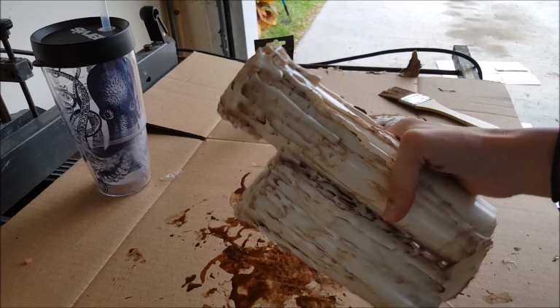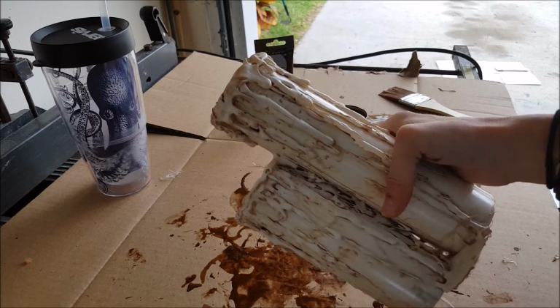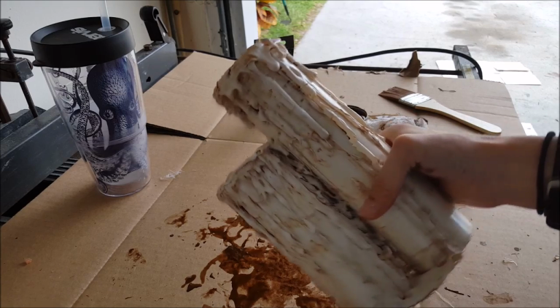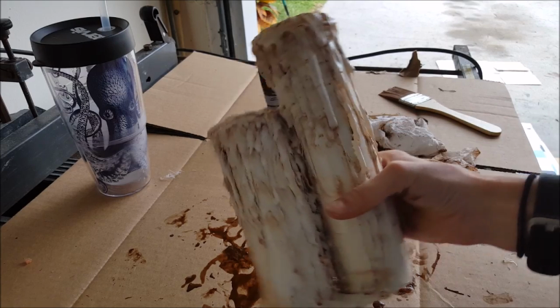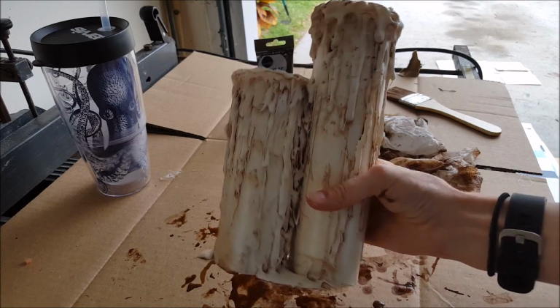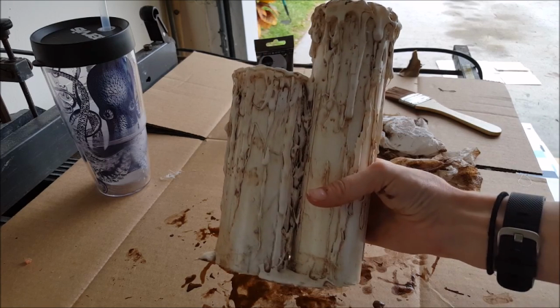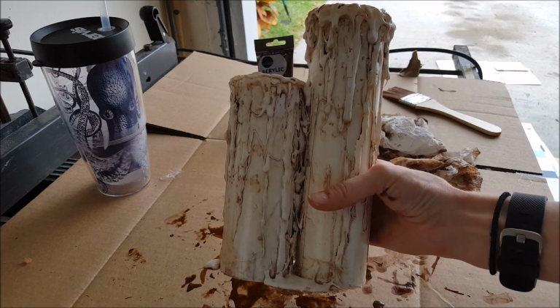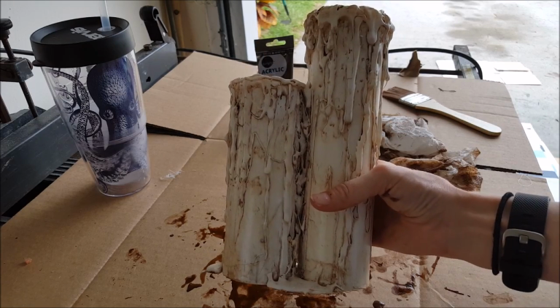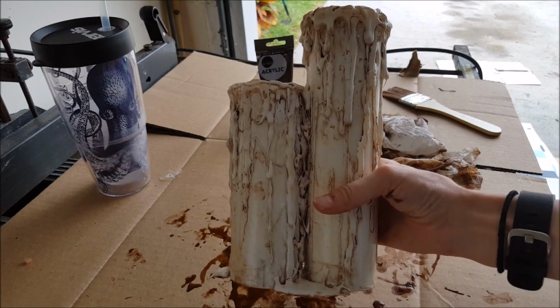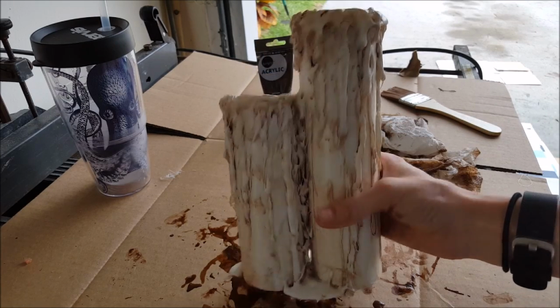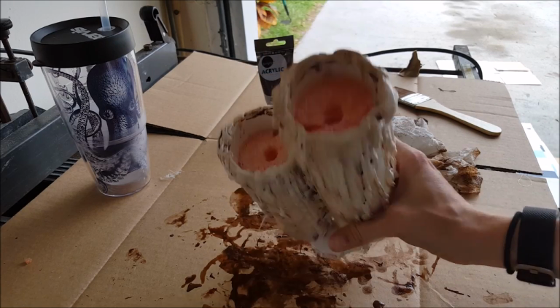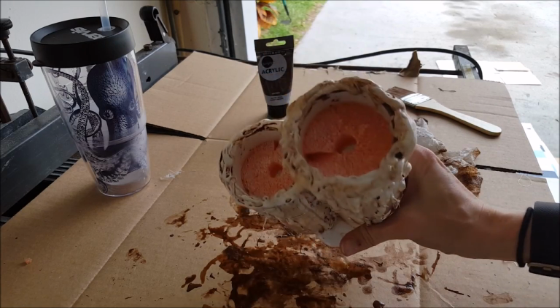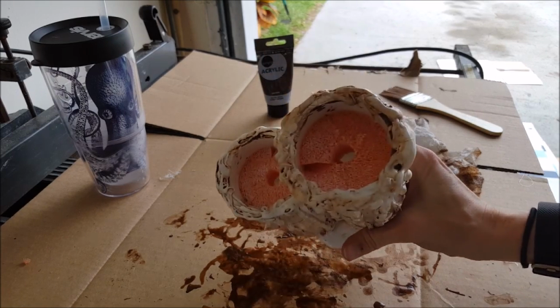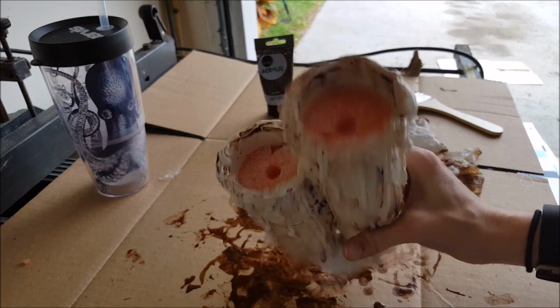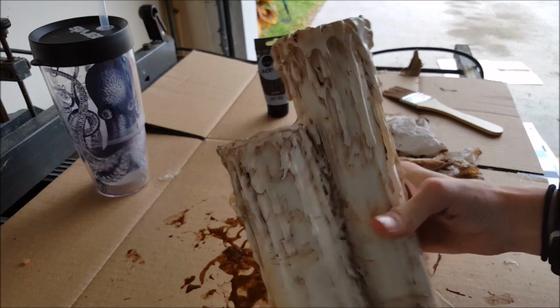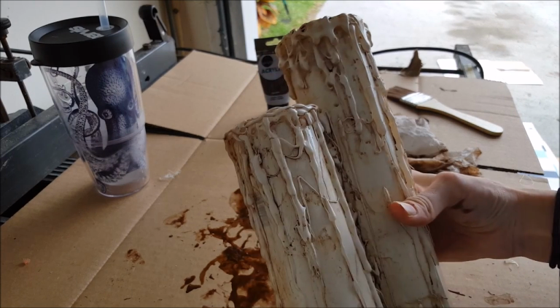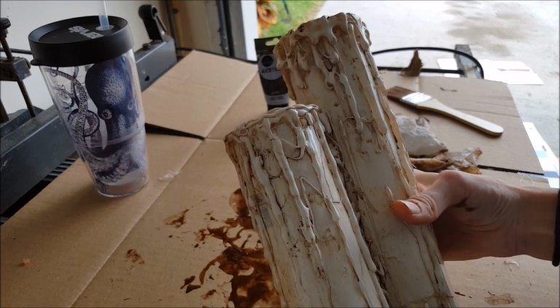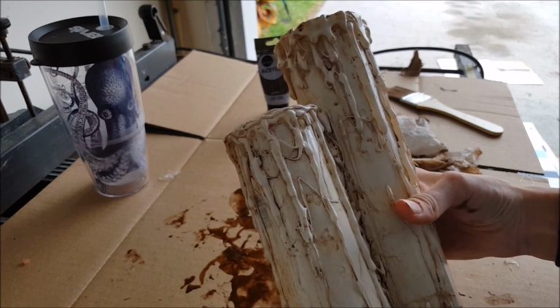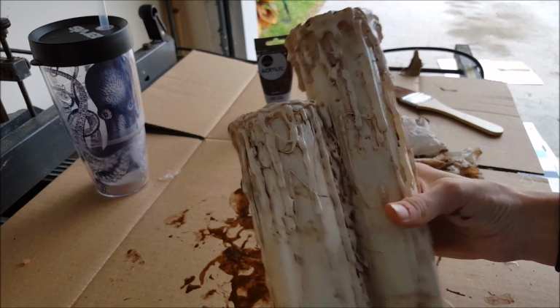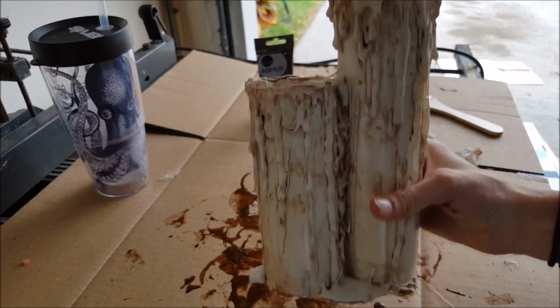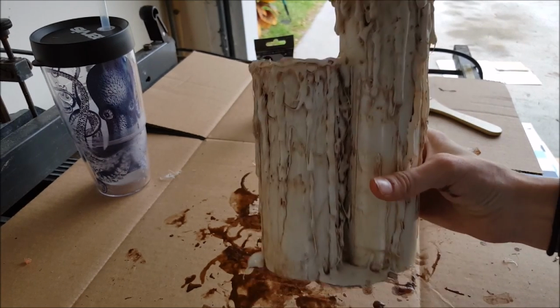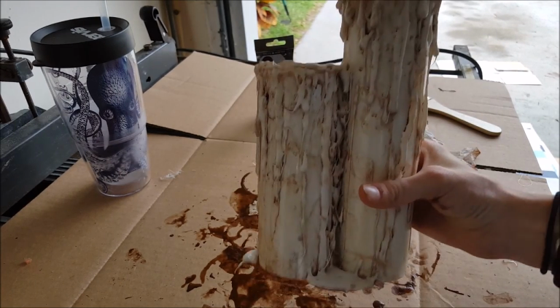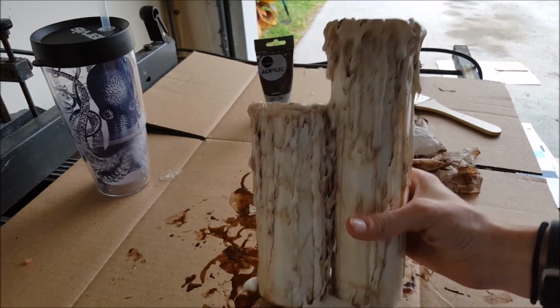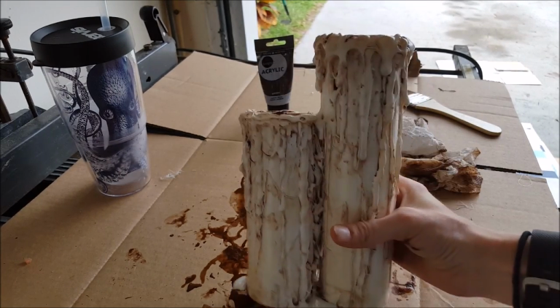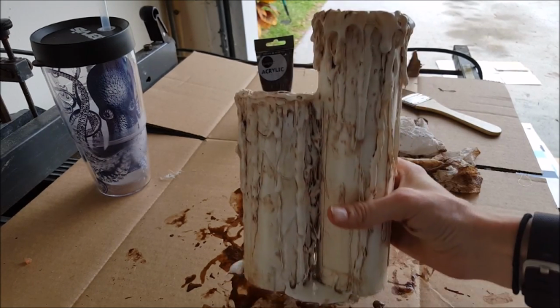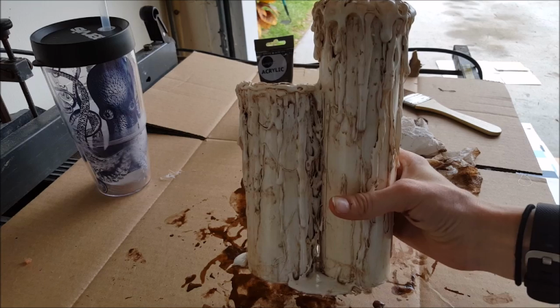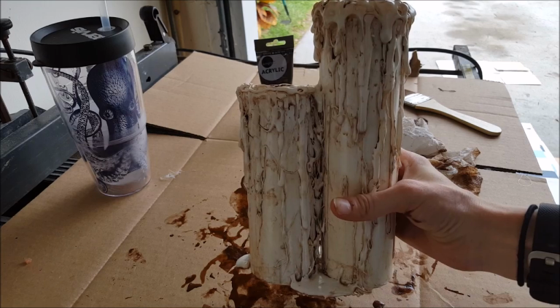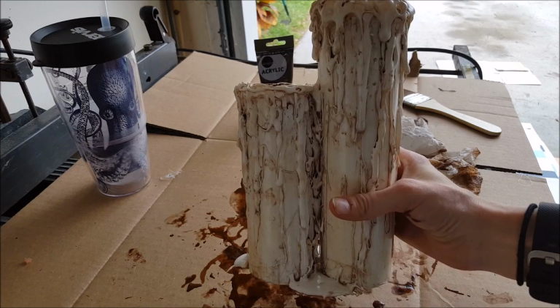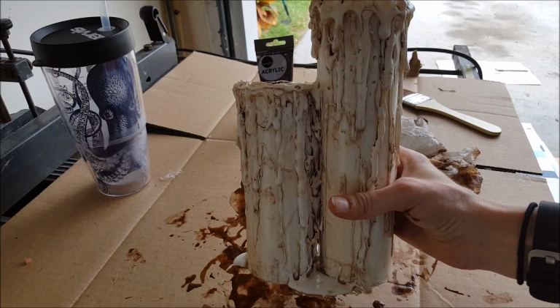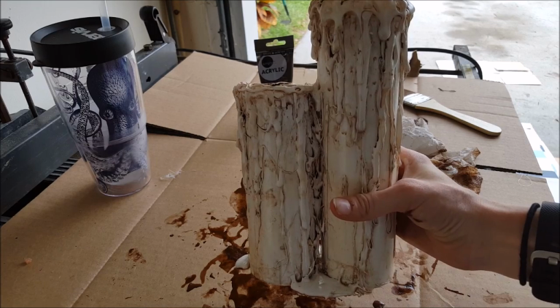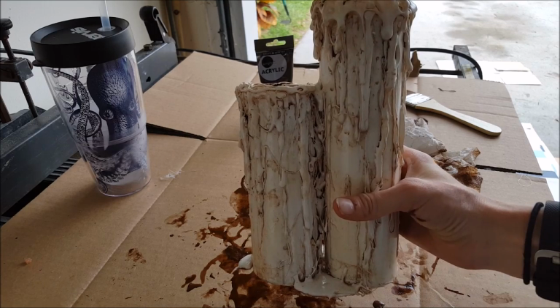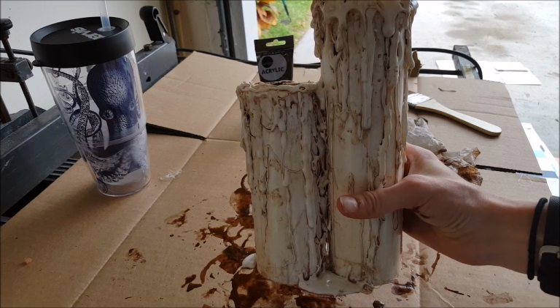All right, so this is what they came out looking like. Let's take them inside in the dark and turn them on.